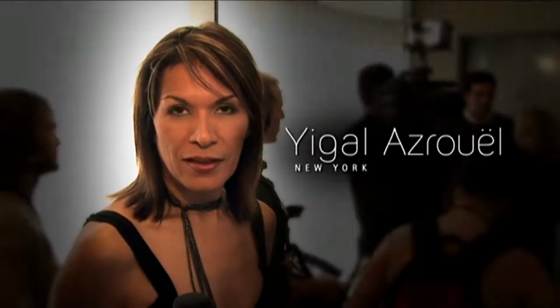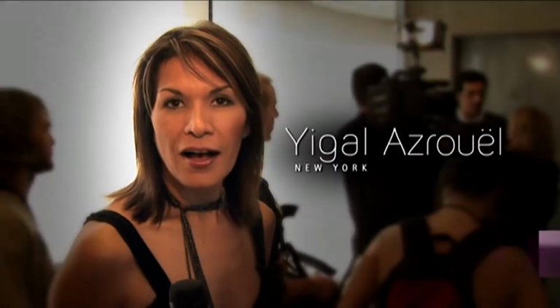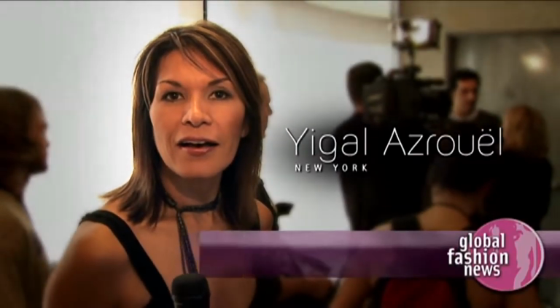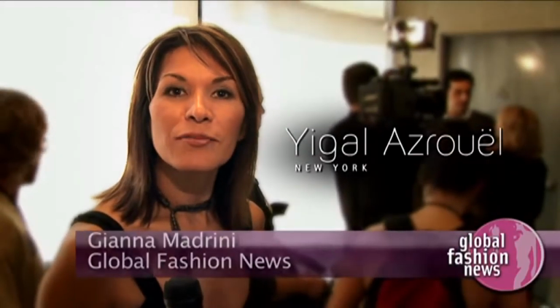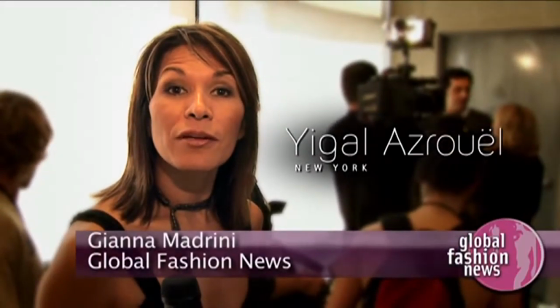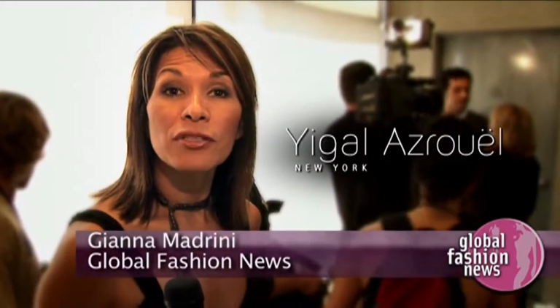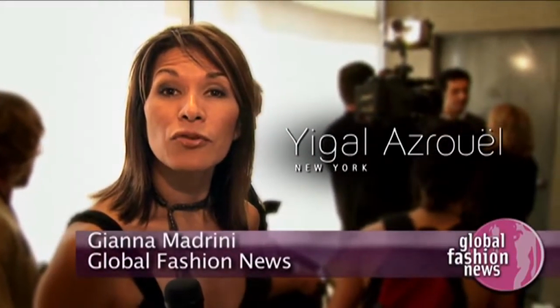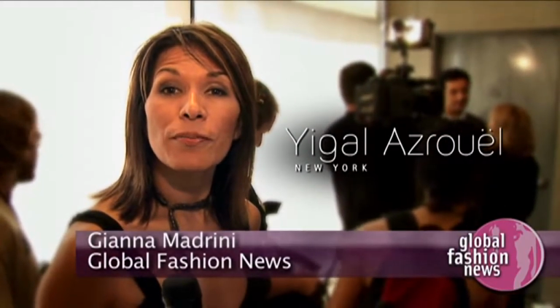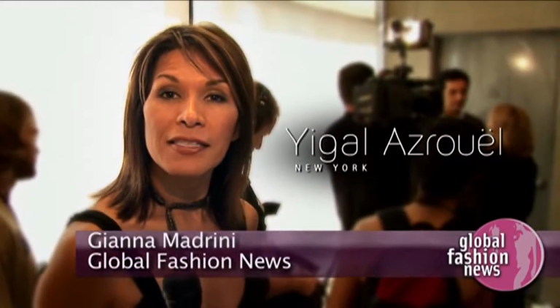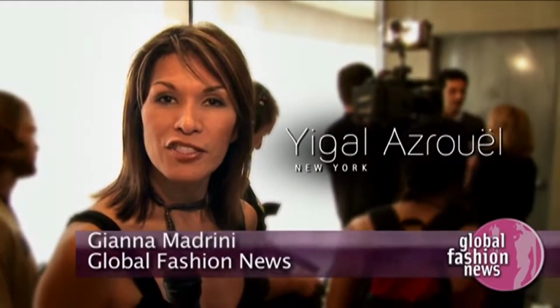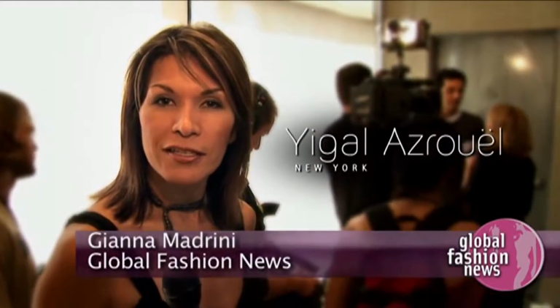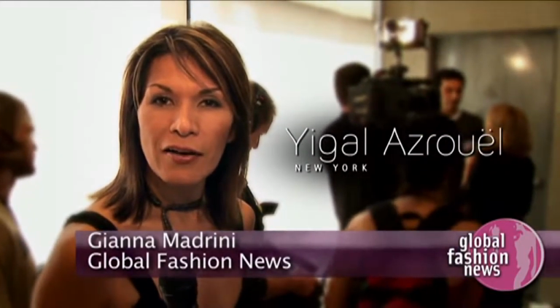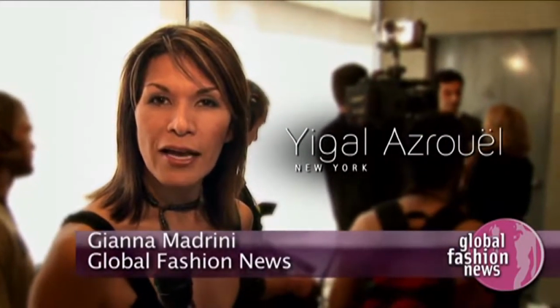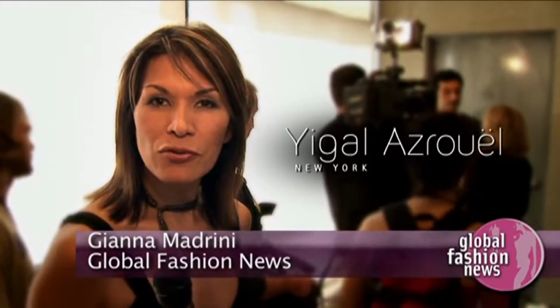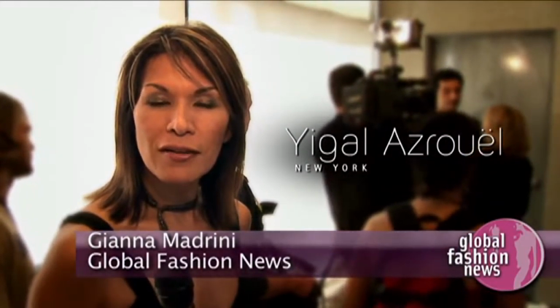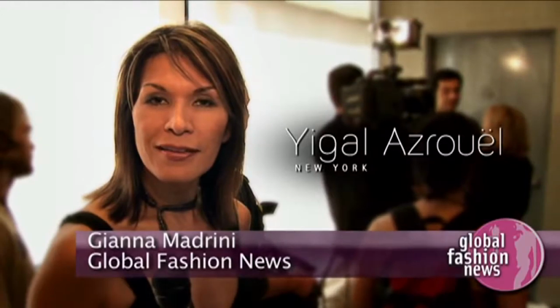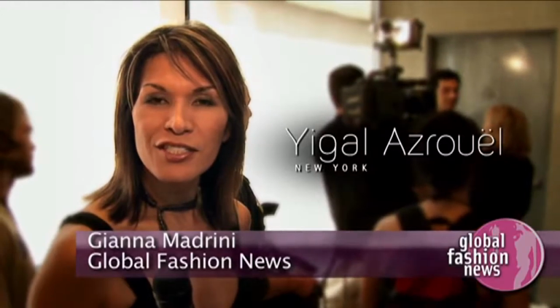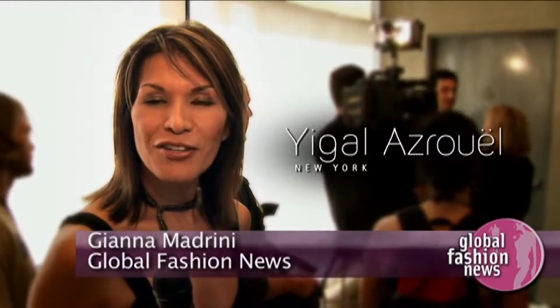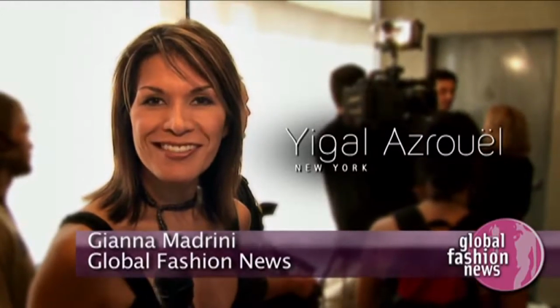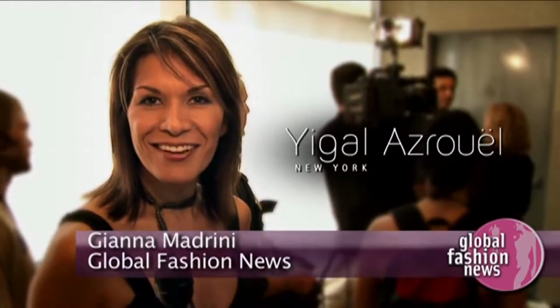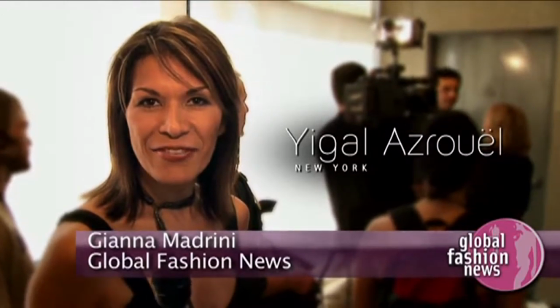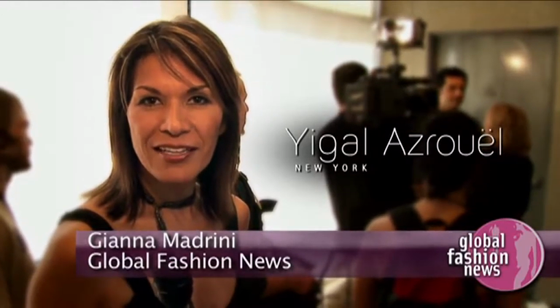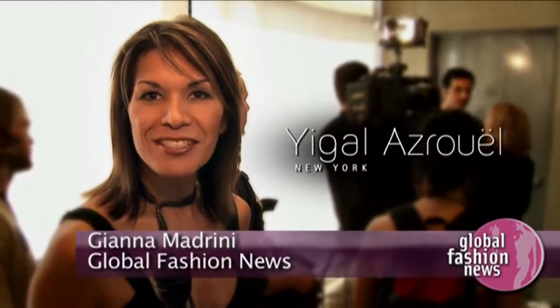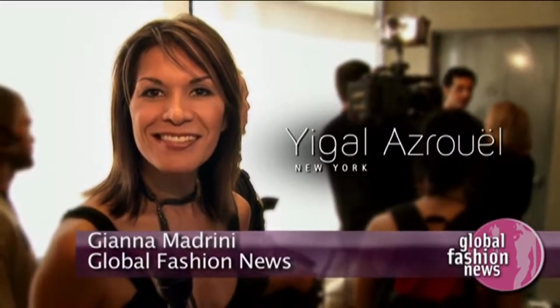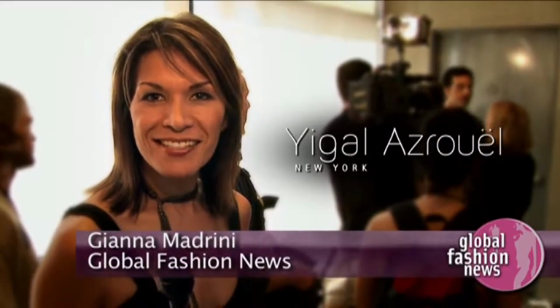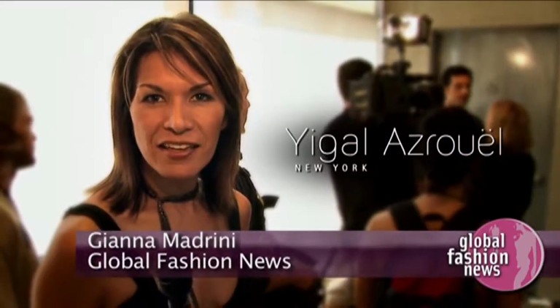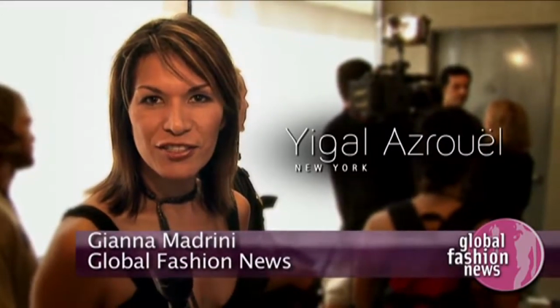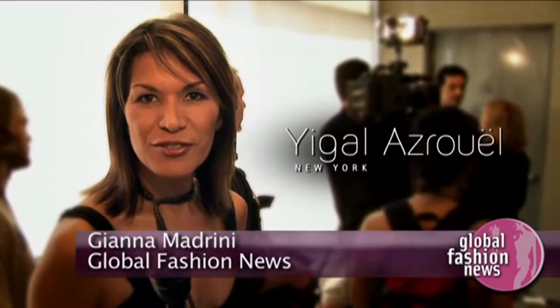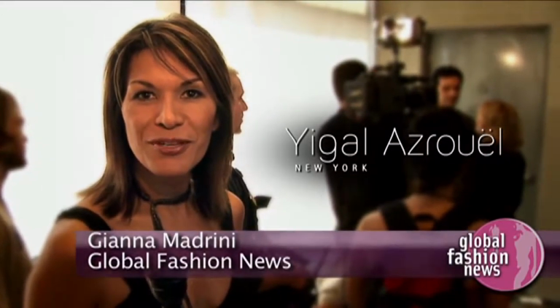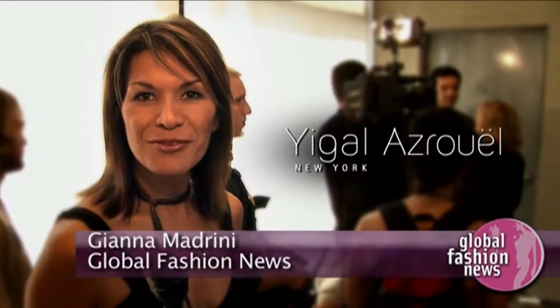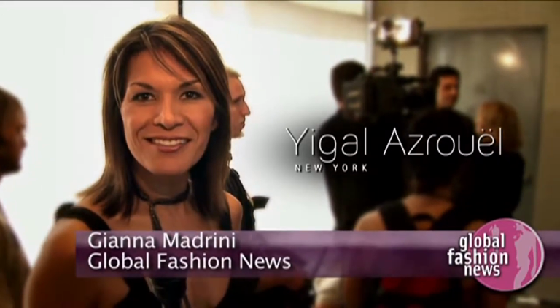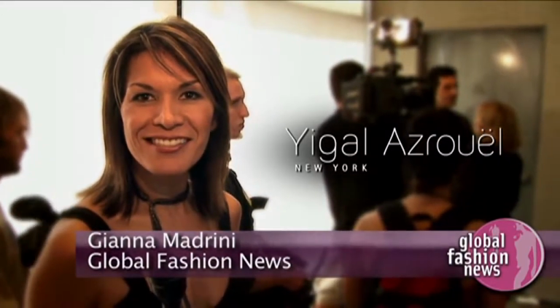Hi, I'm John Madrini. We're here backstage at Ygal Azrouel. Let's talk to the designer and find out what's in his latest collection for spring 2007.